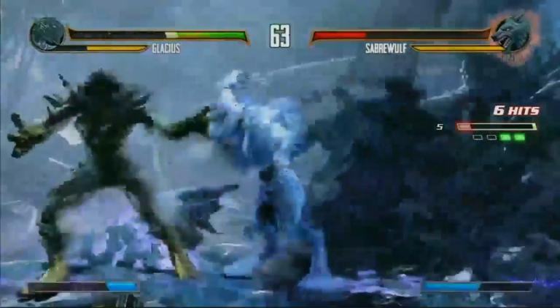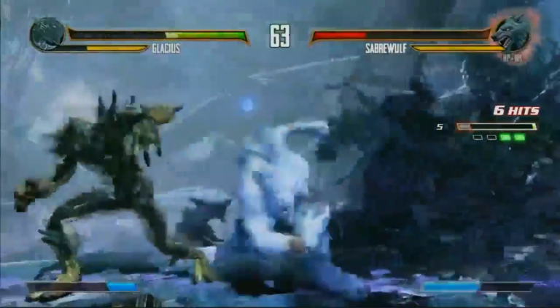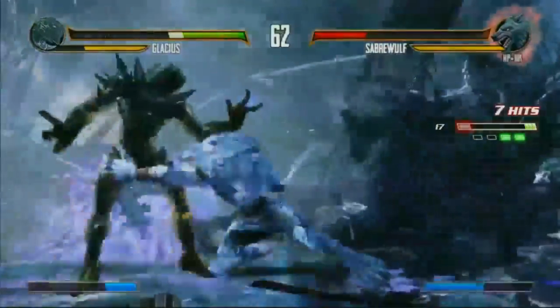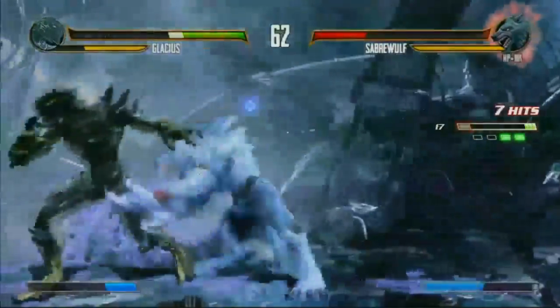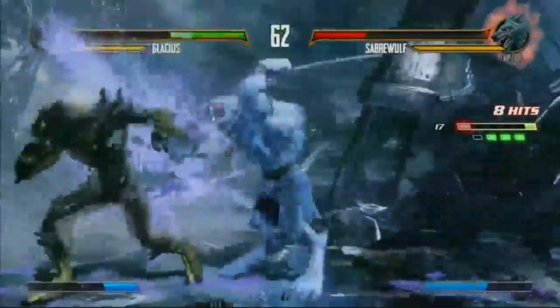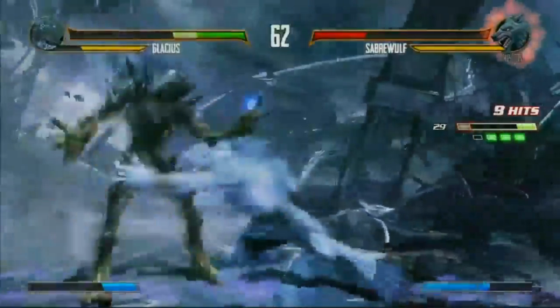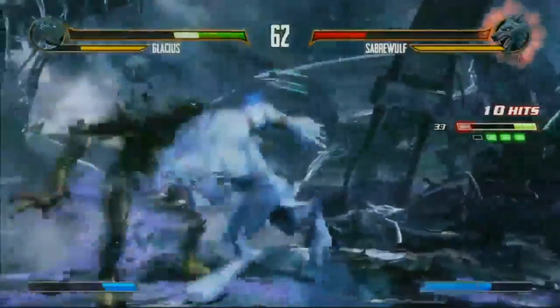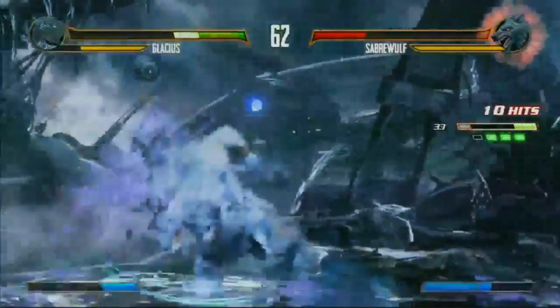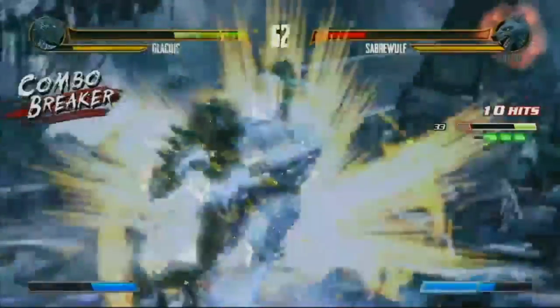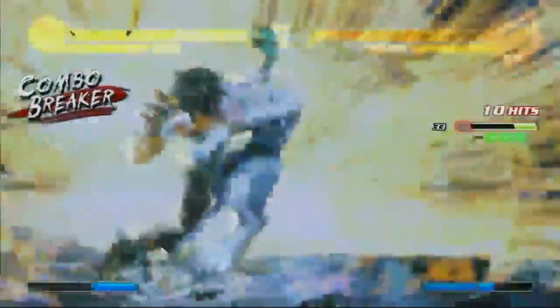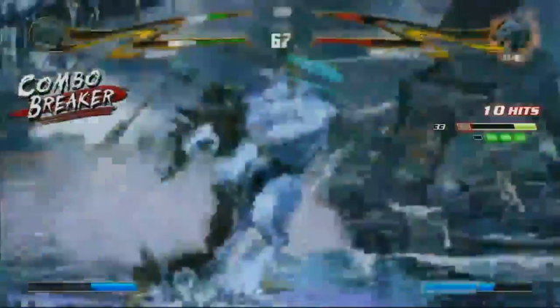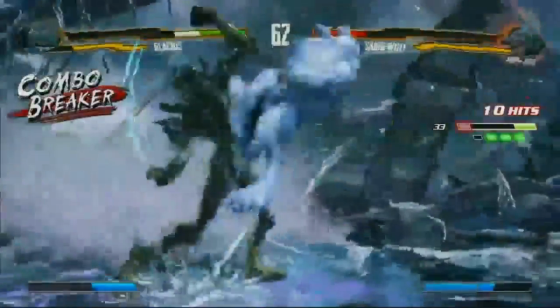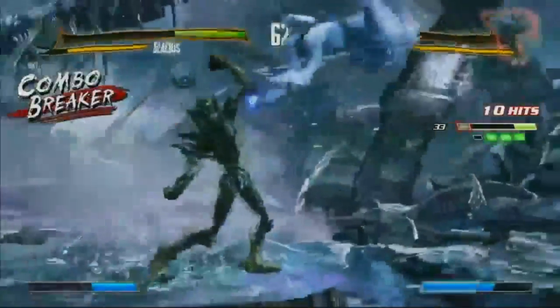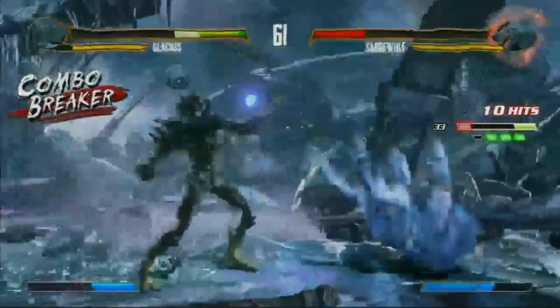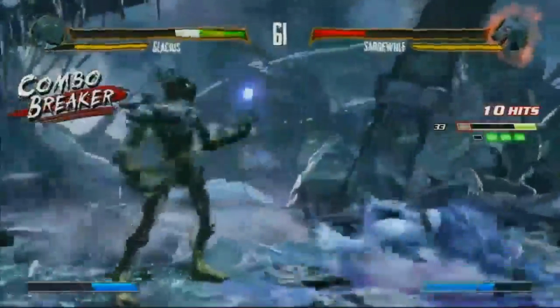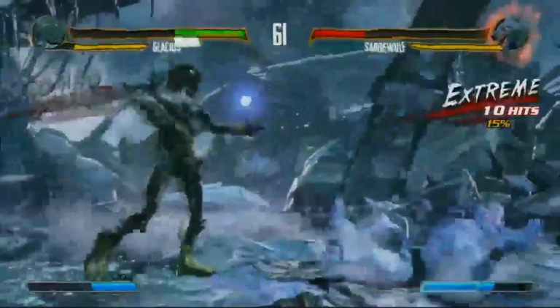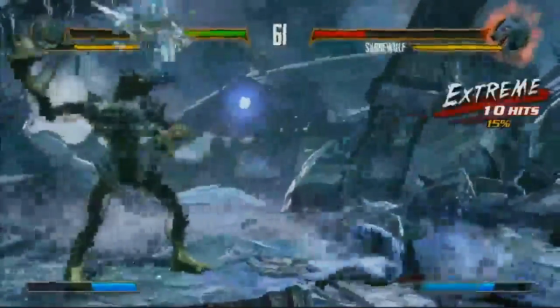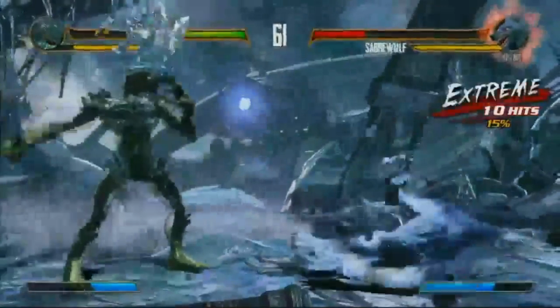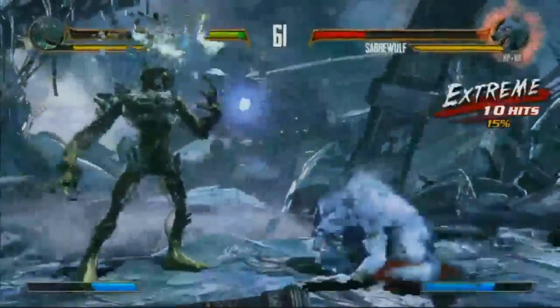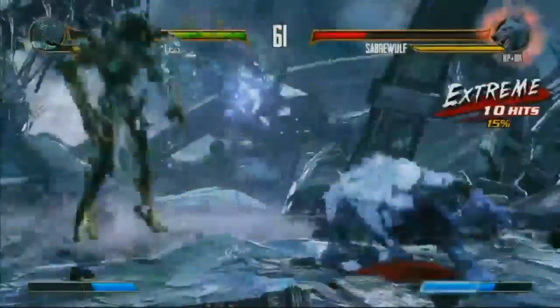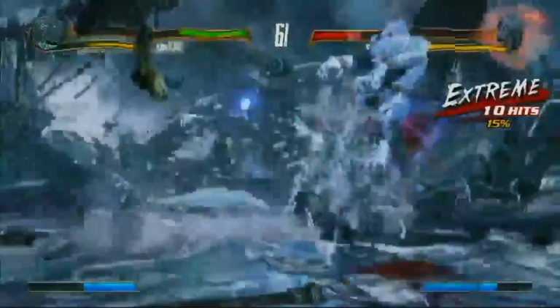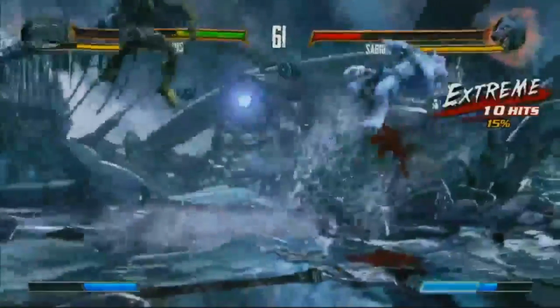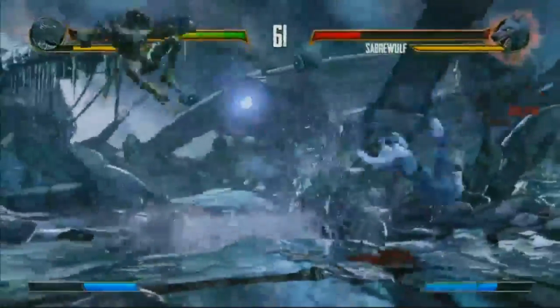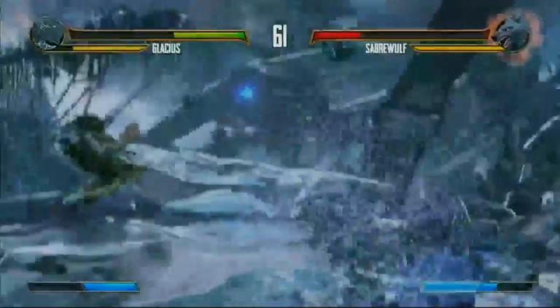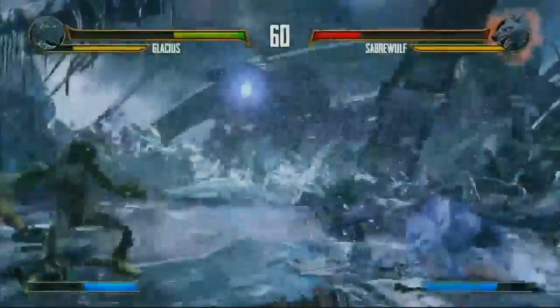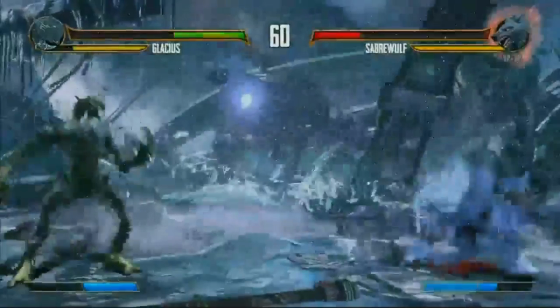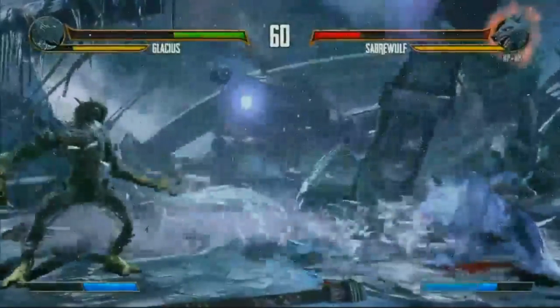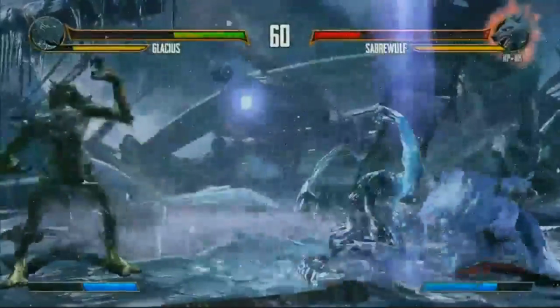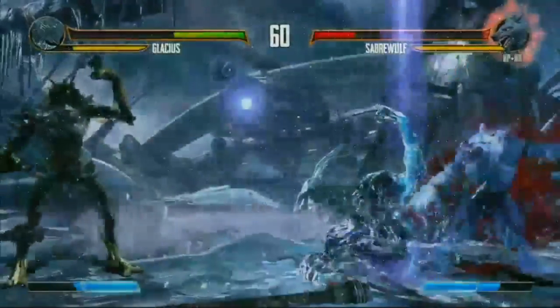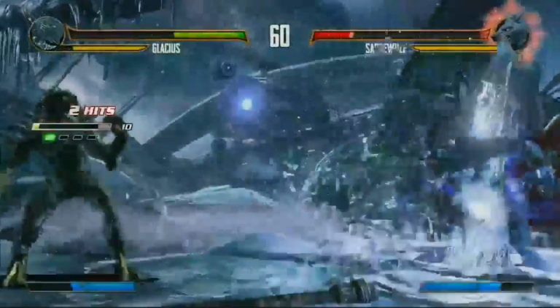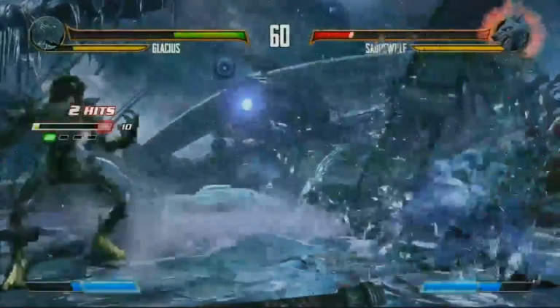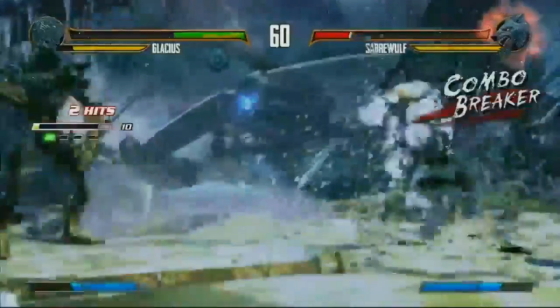Rich is finally taking some damage now. Heavies on Heavies, and he hits the Counter-Breaker. Those are actually very easy to break, because they're very obvious.